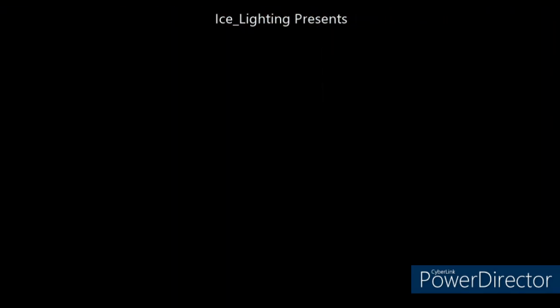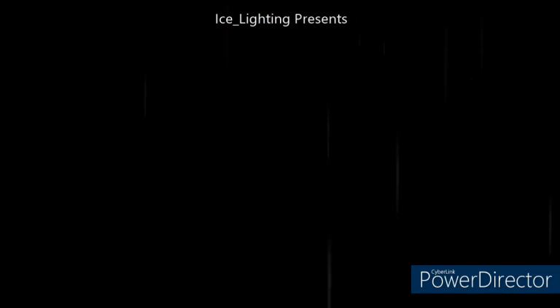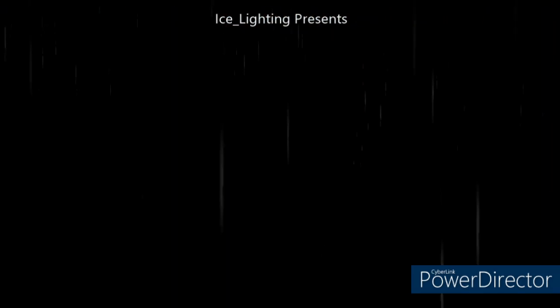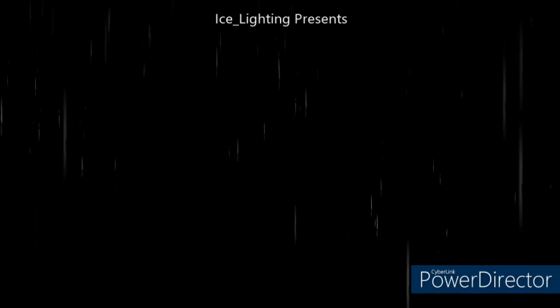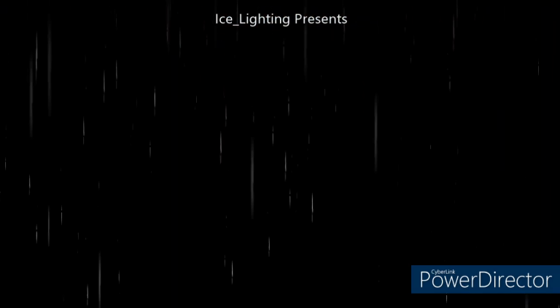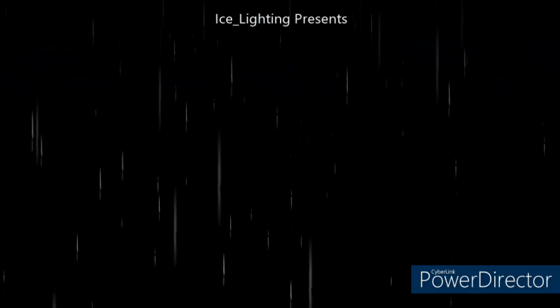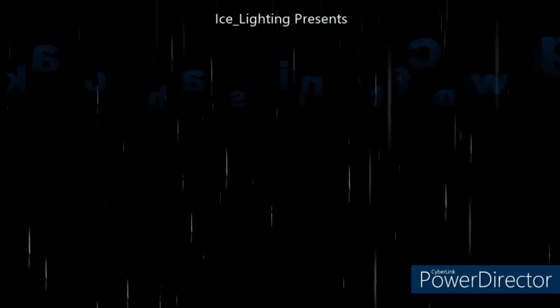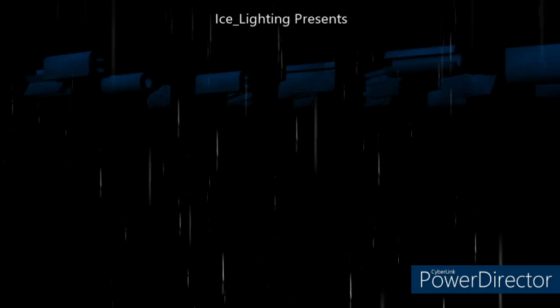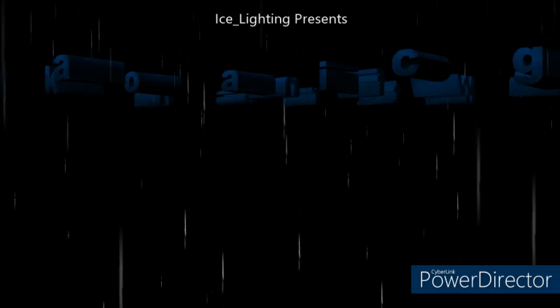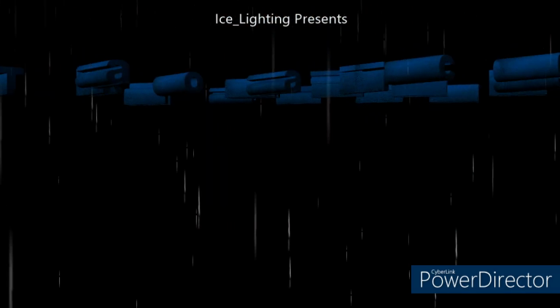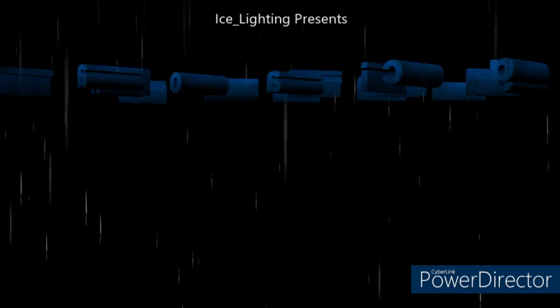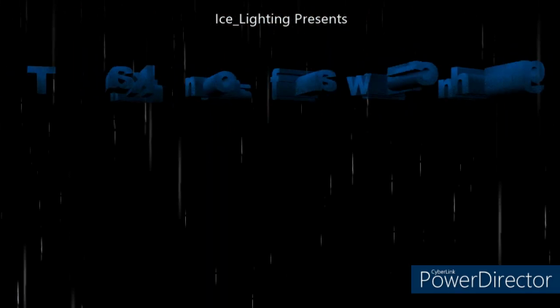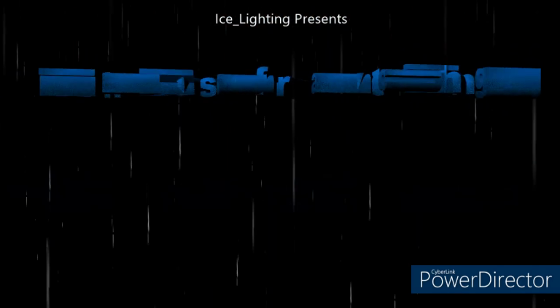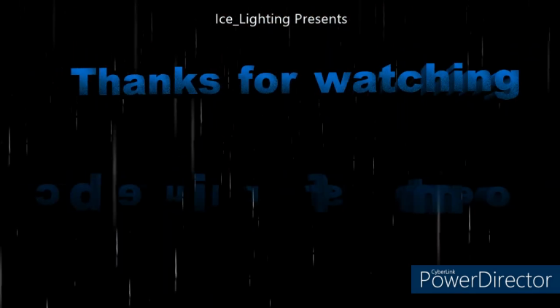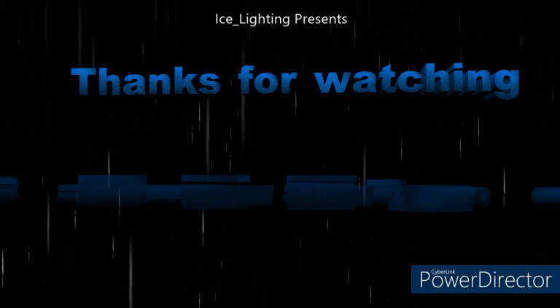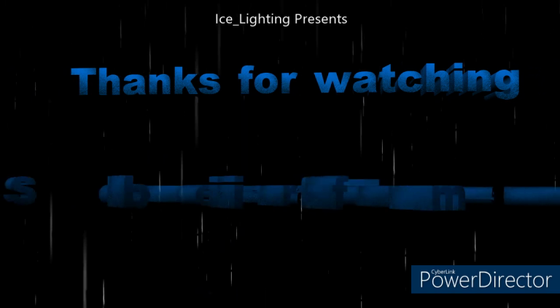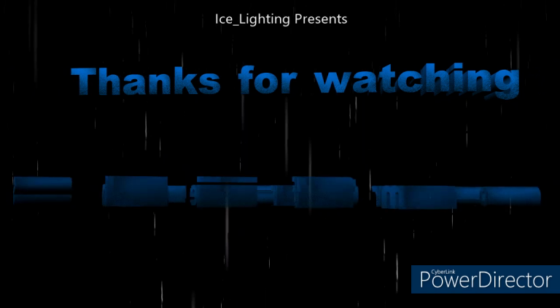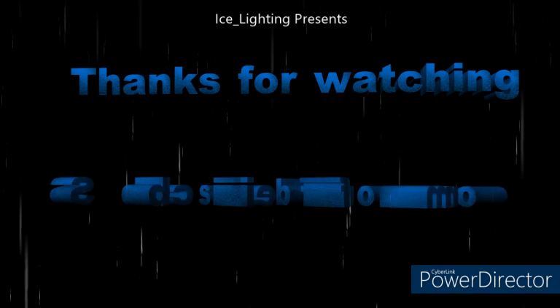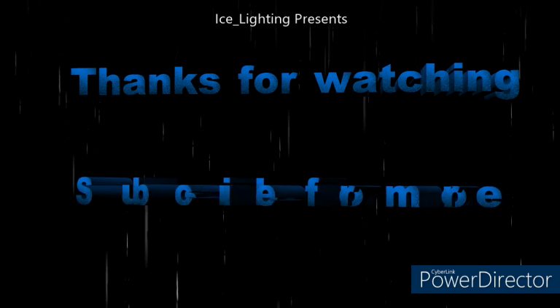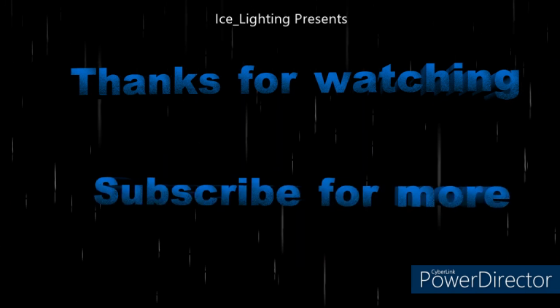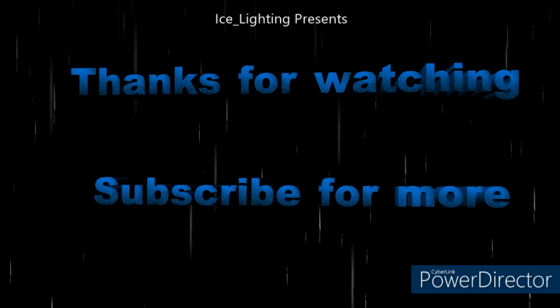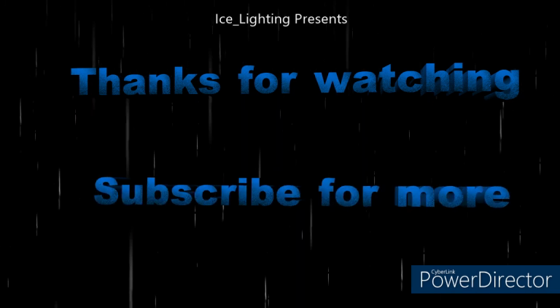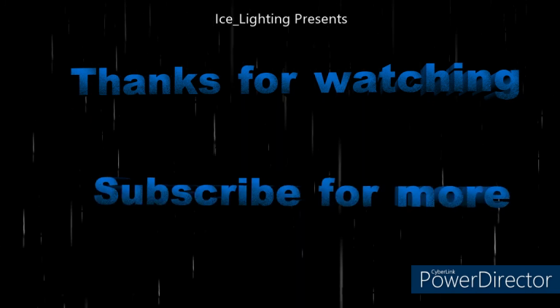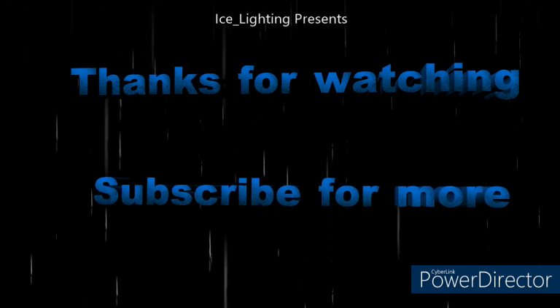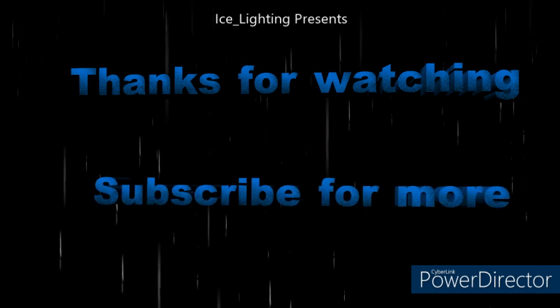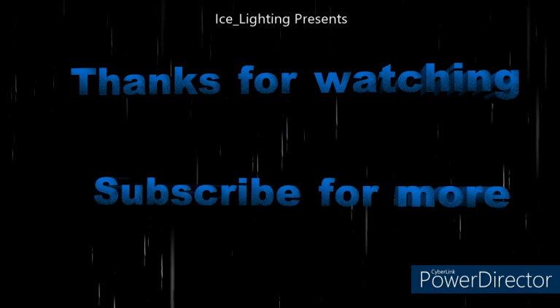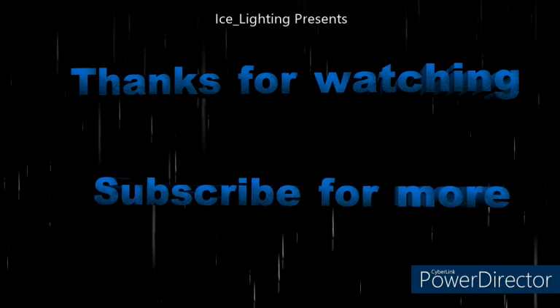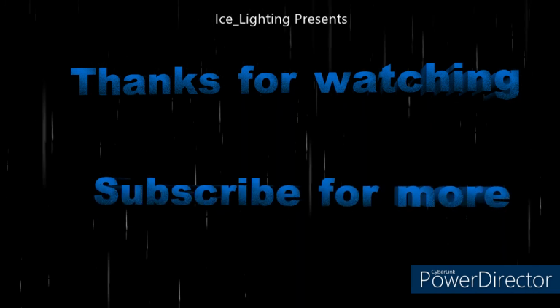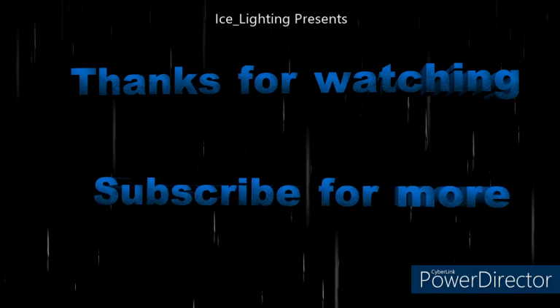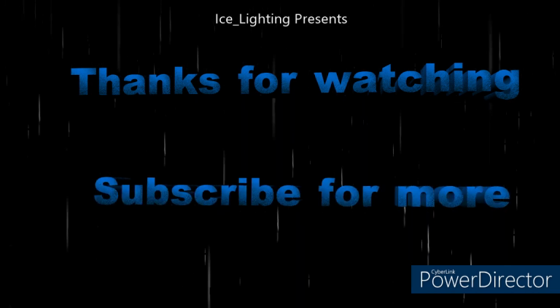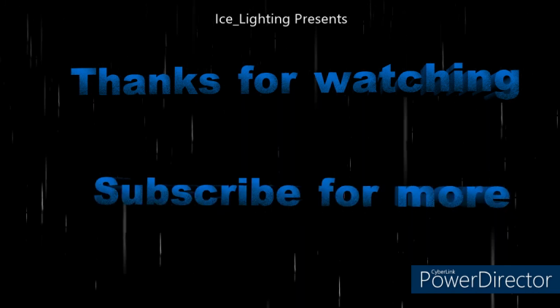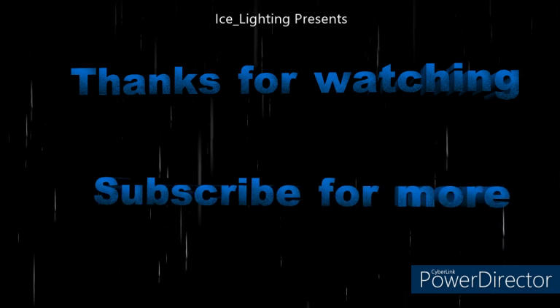Well, as always I hope you've enjoyed this video. Thanks for watching and subscribe to see what else I'm up to.